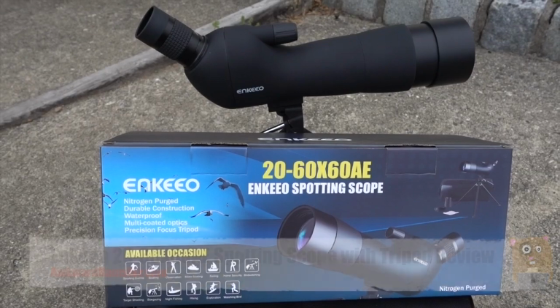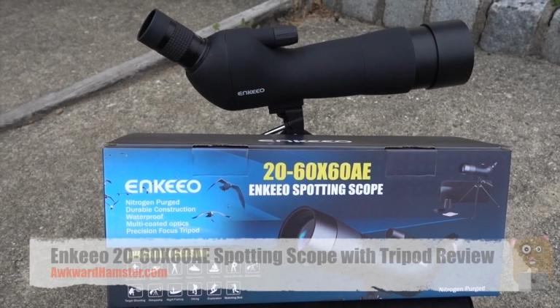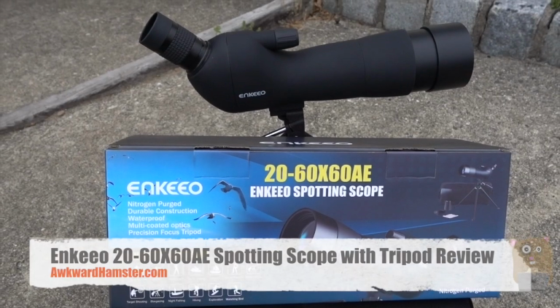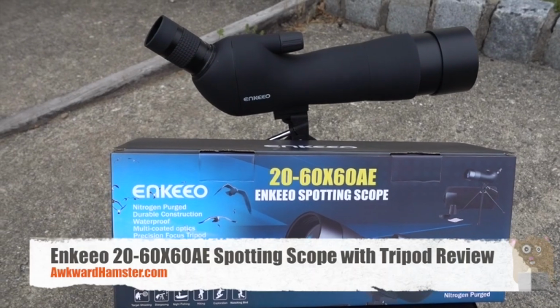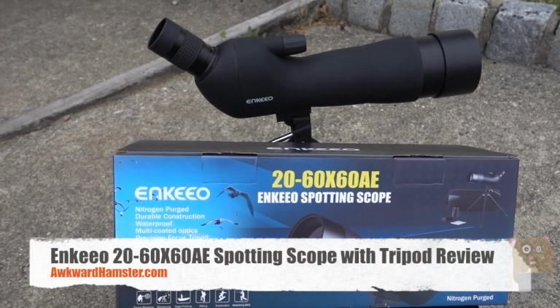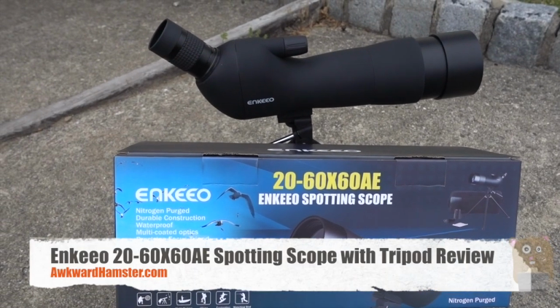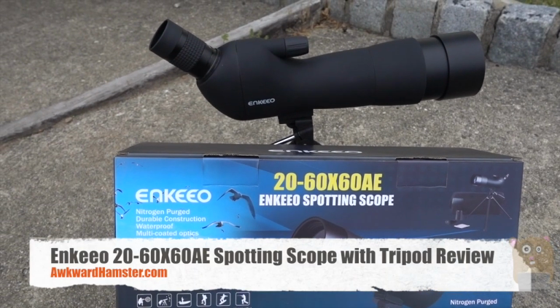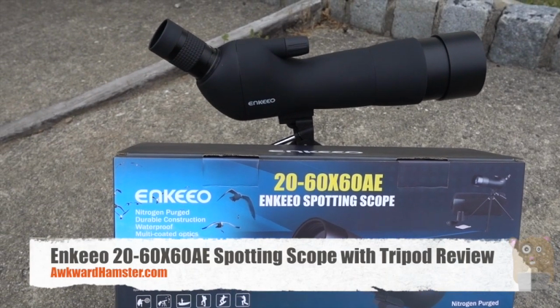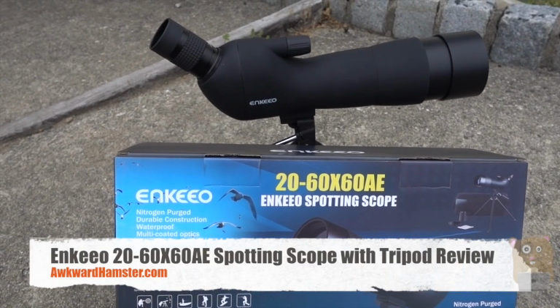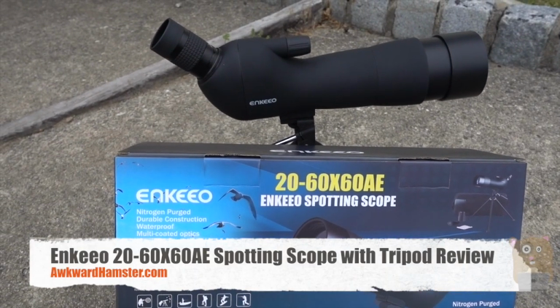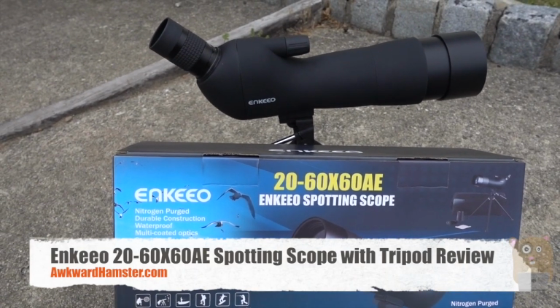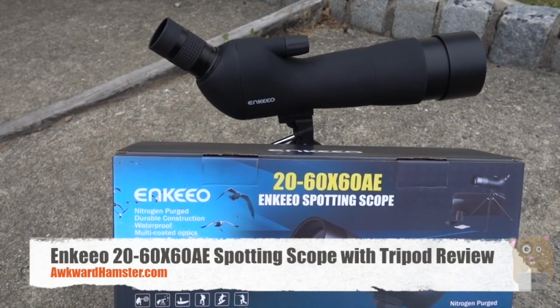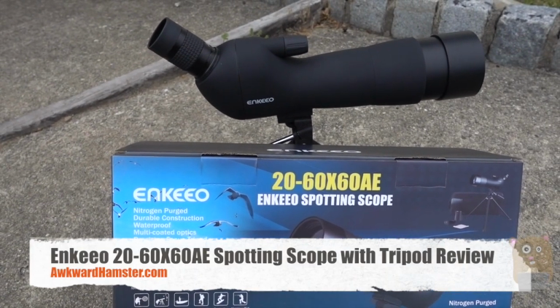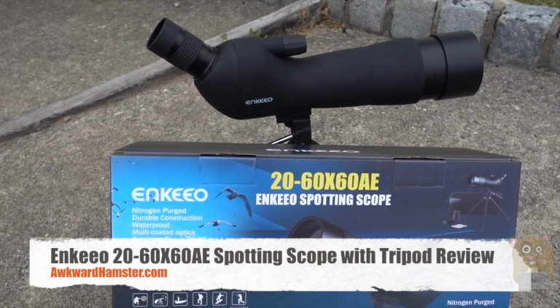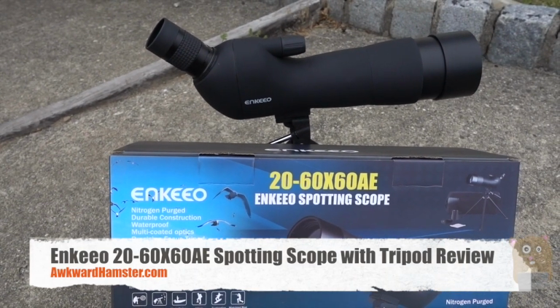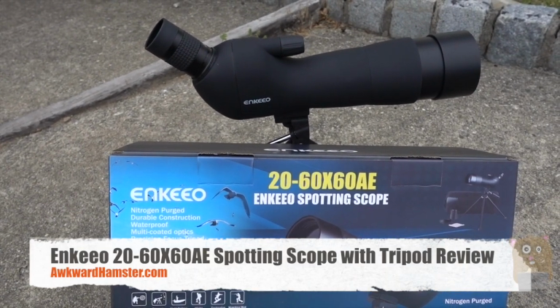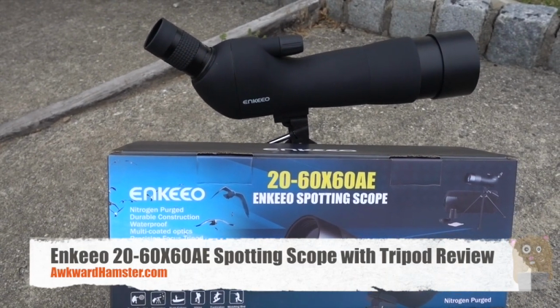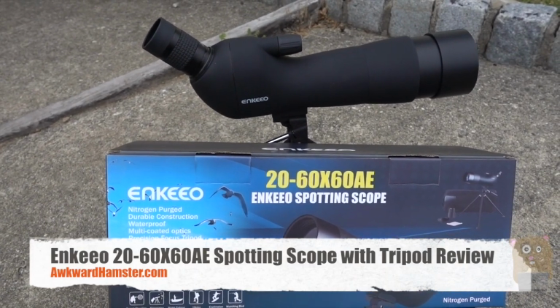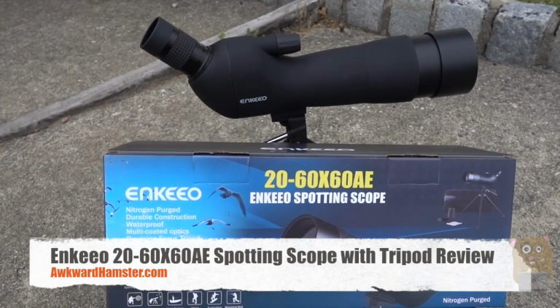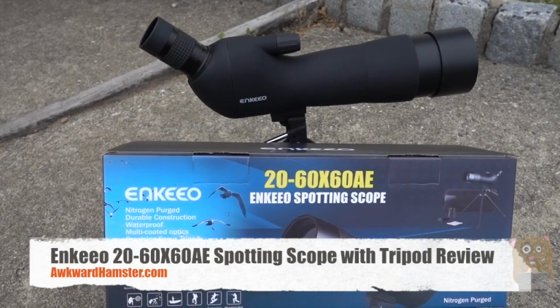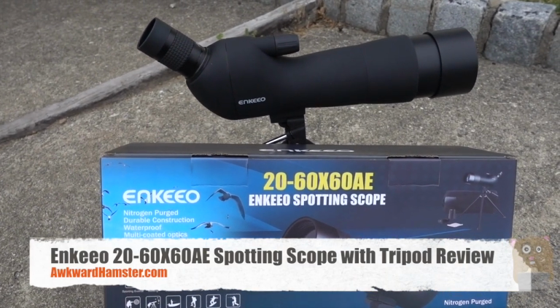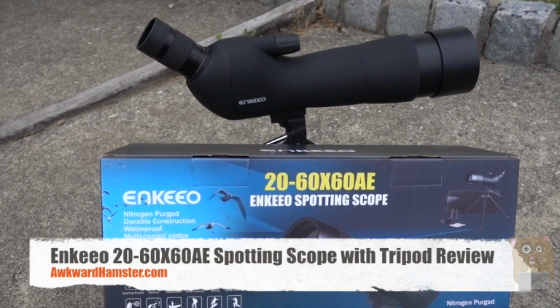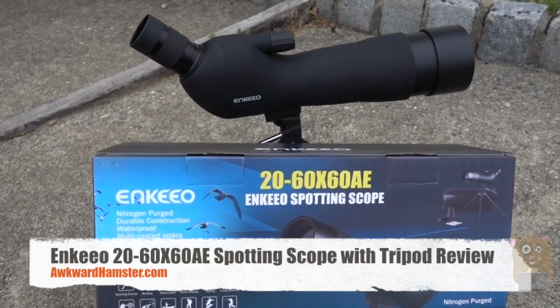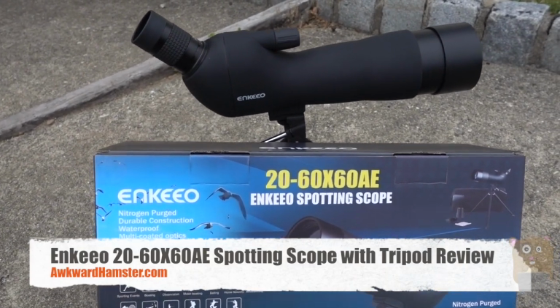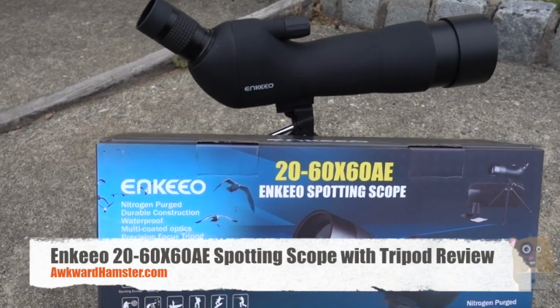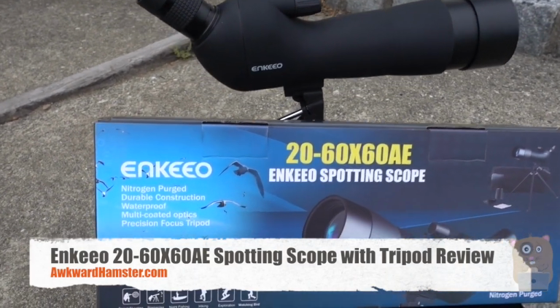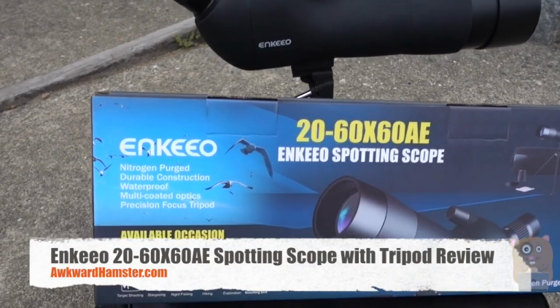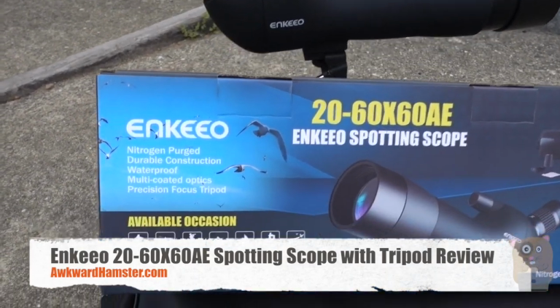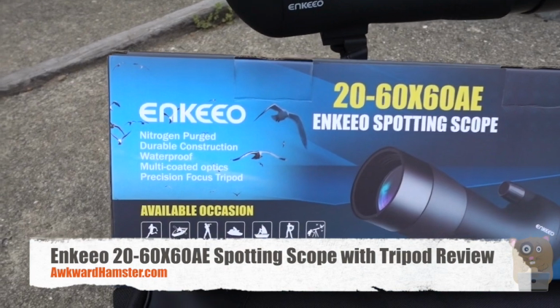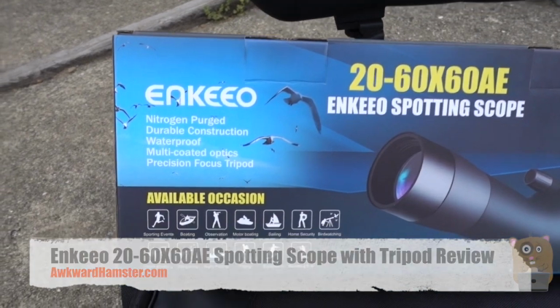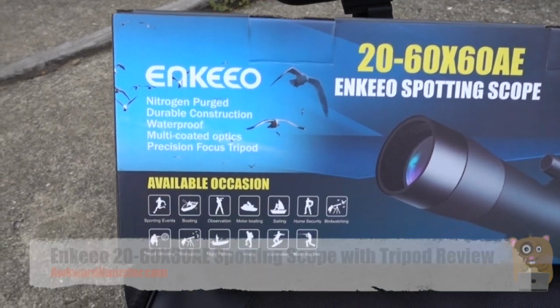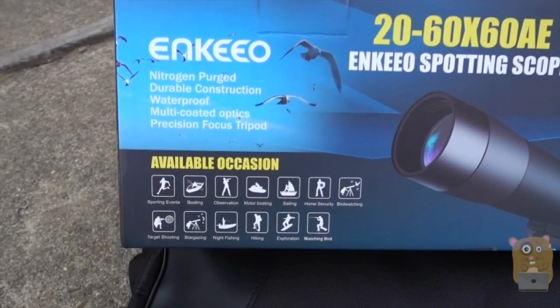Hi, welcome to Okoyamster. Today I'll be doing a review of this NQ Spotting Scope. I got this off Amazon for about $65.